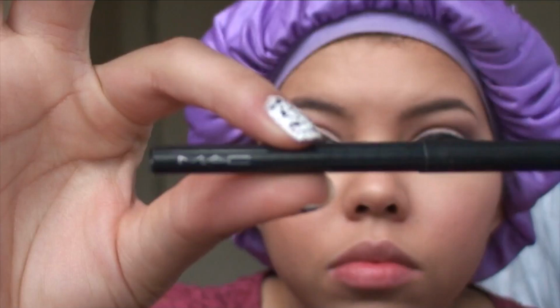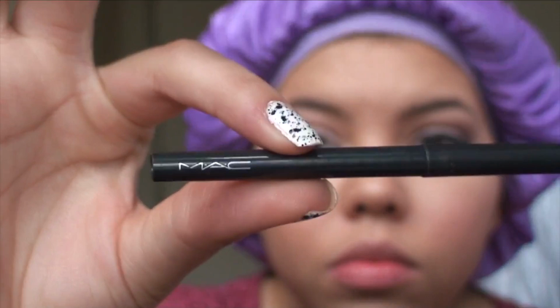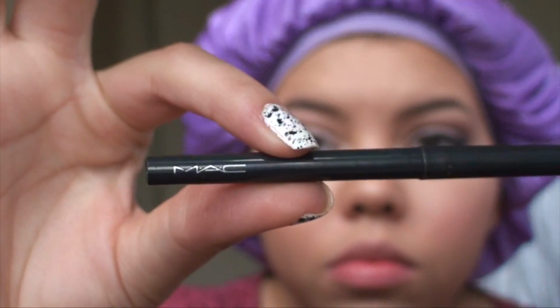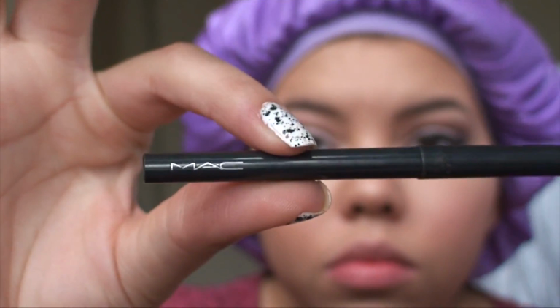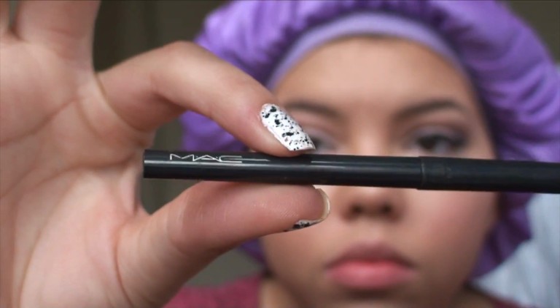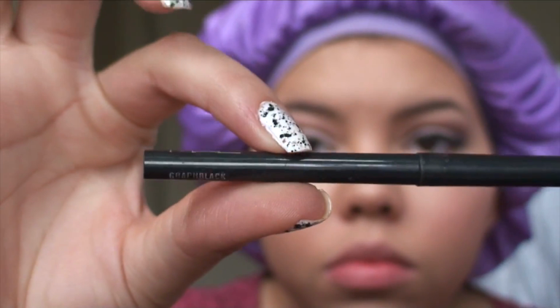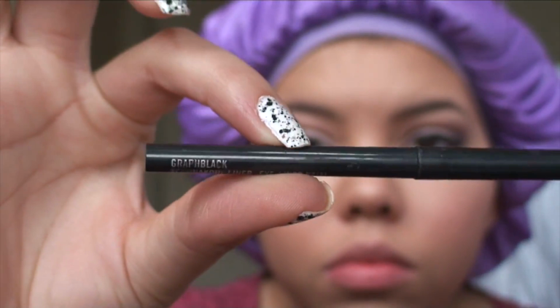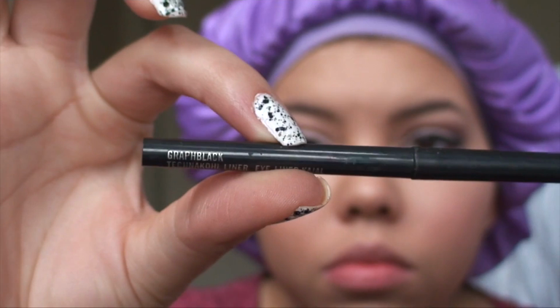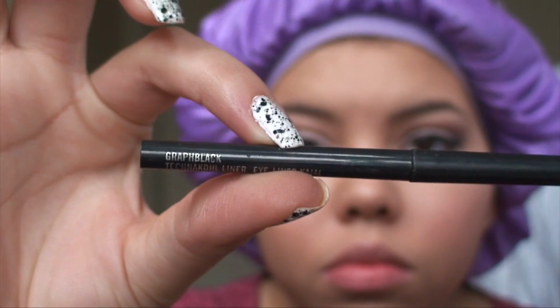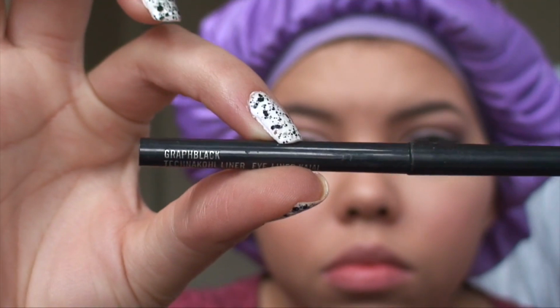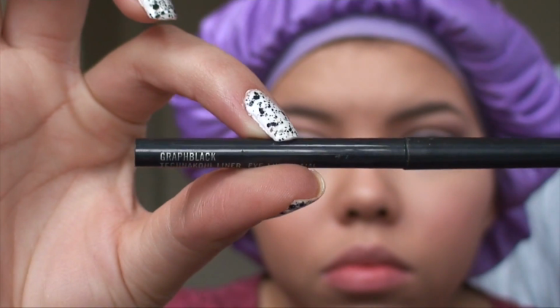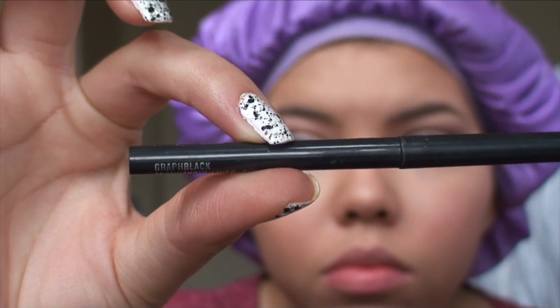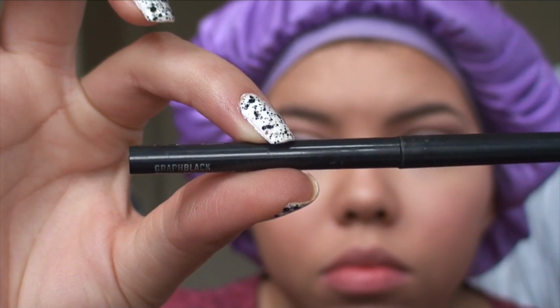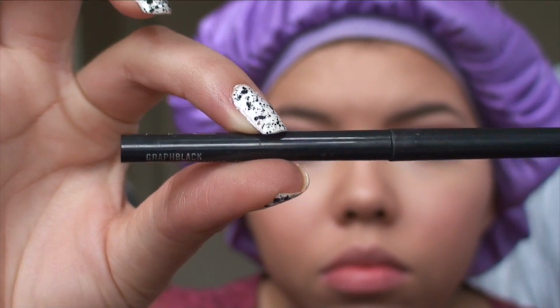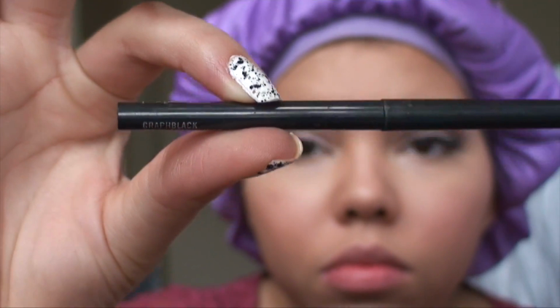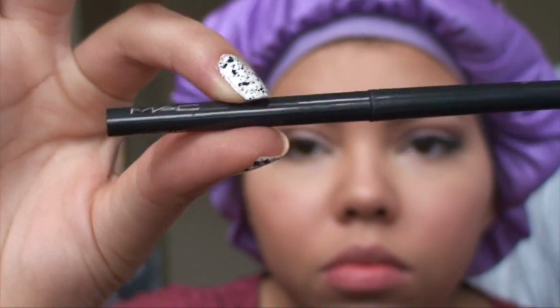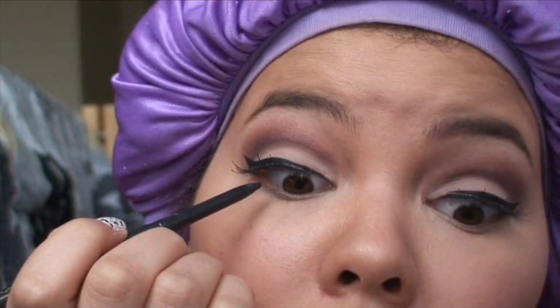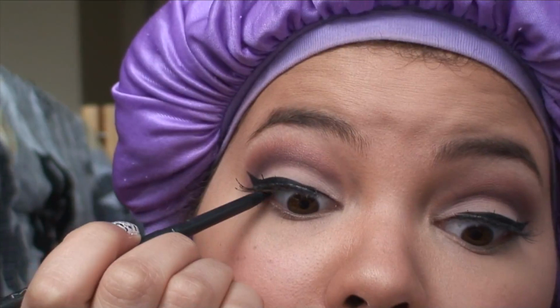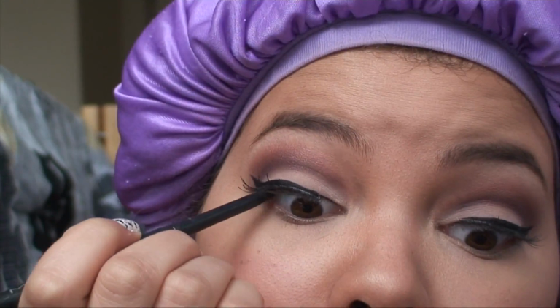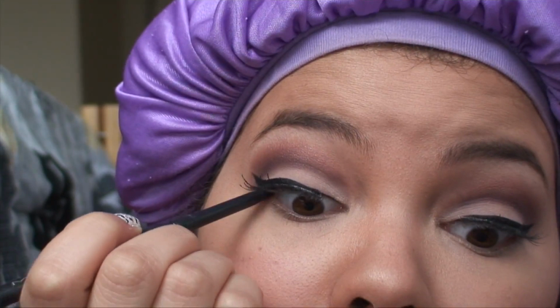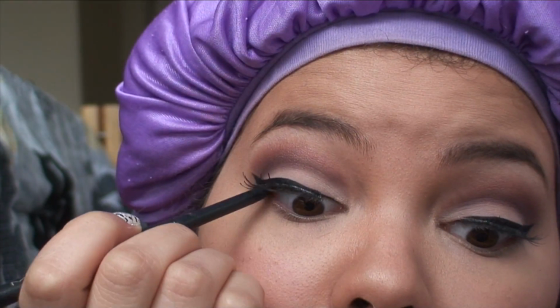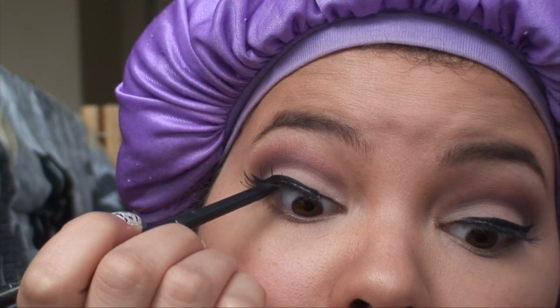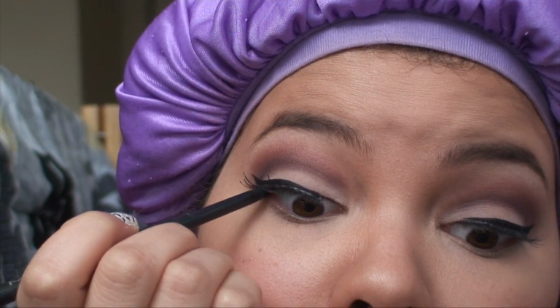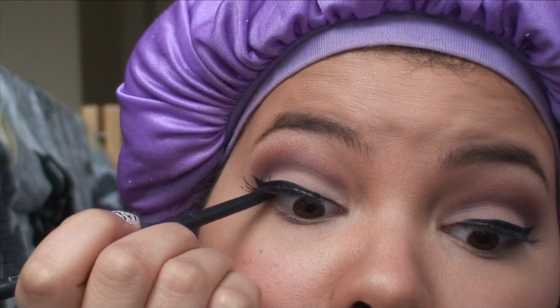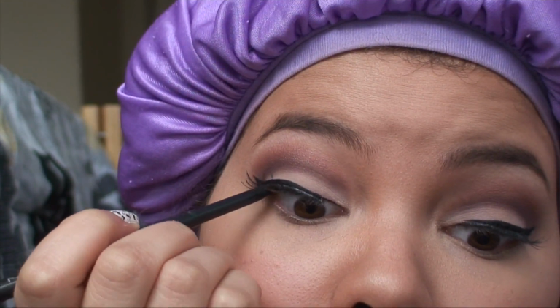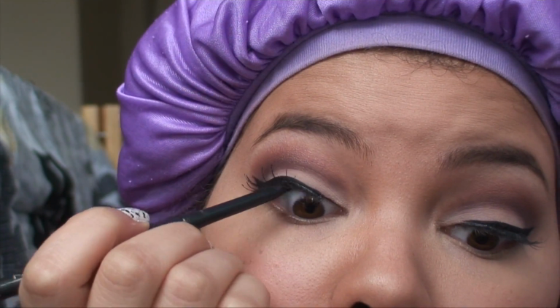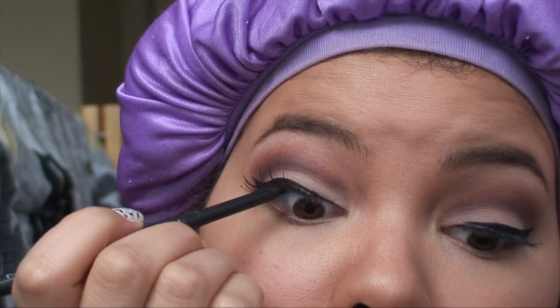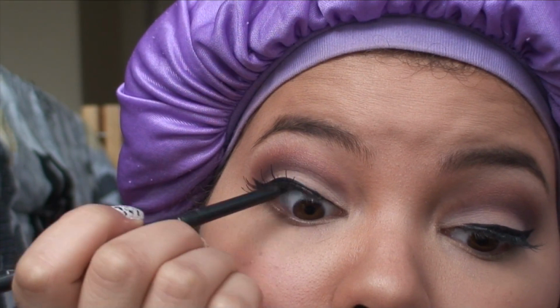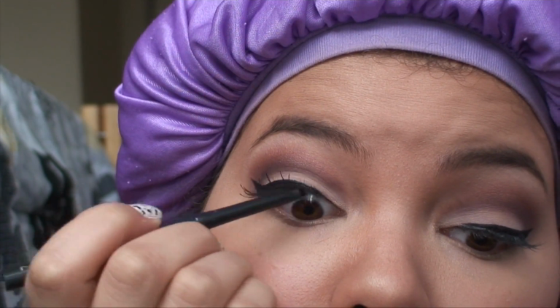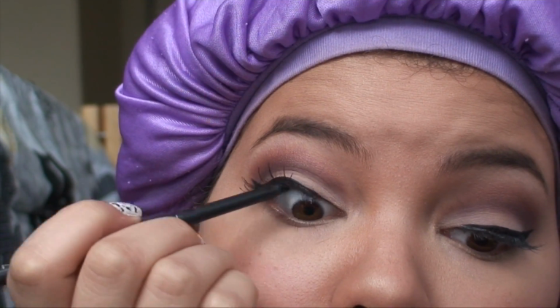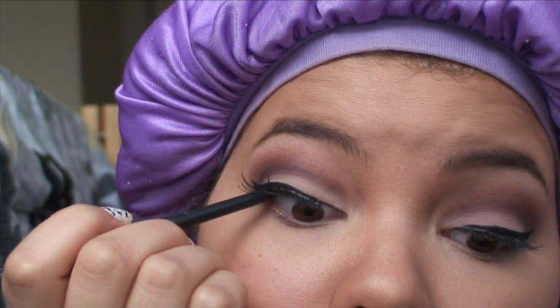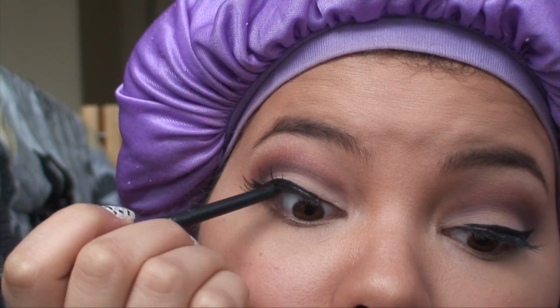Next I'm going to use my matte graphblack eyeliner and just line my waterline top and bottom.